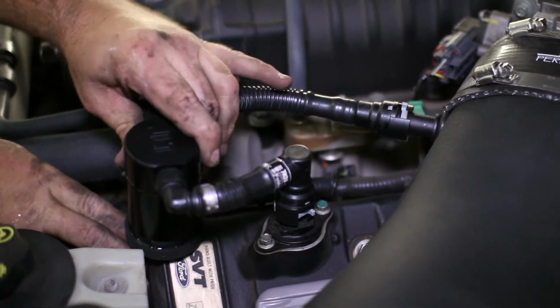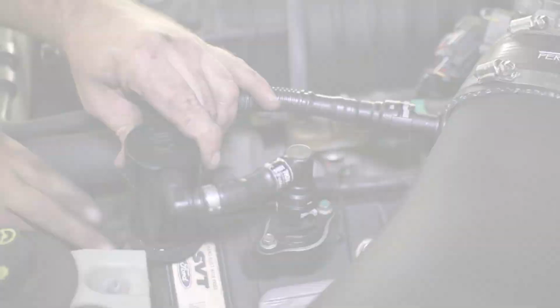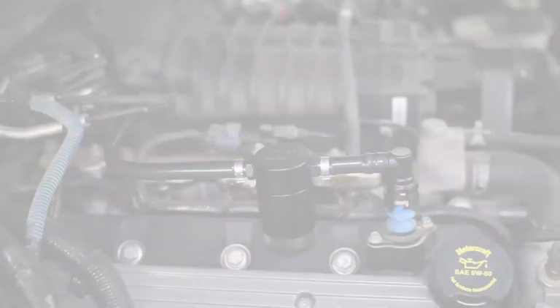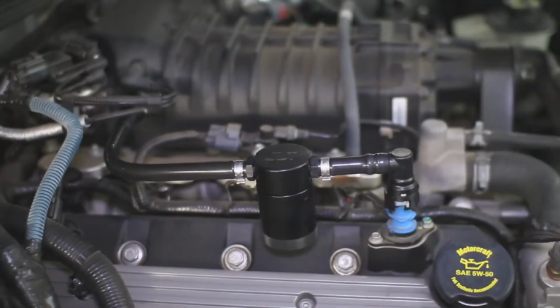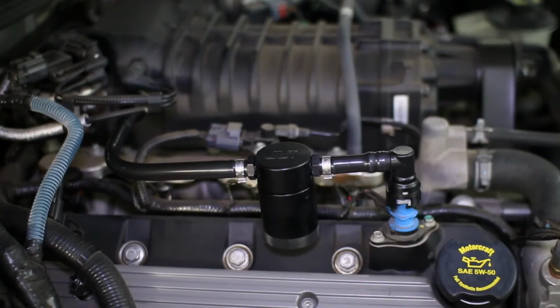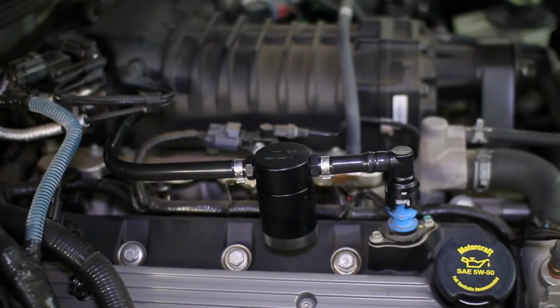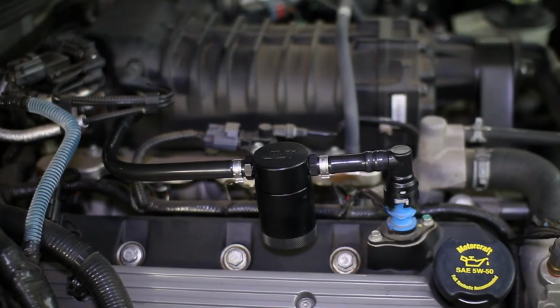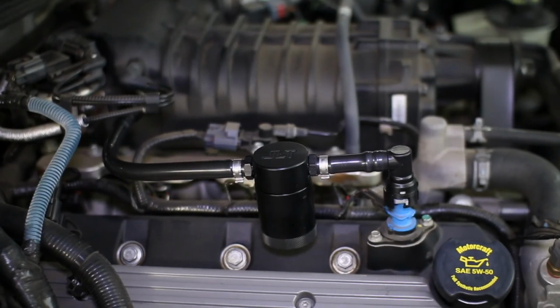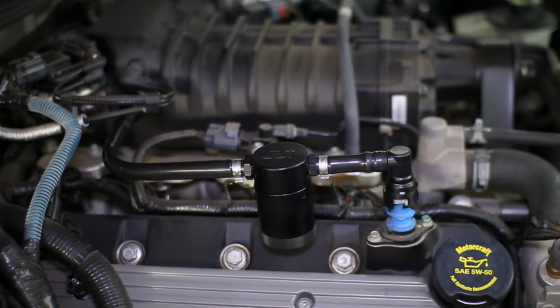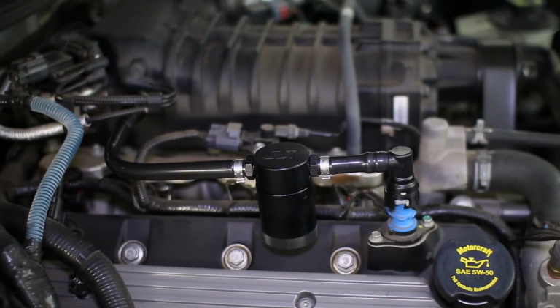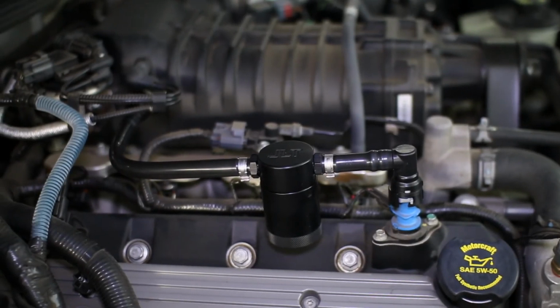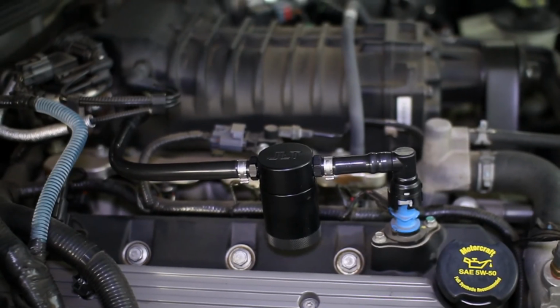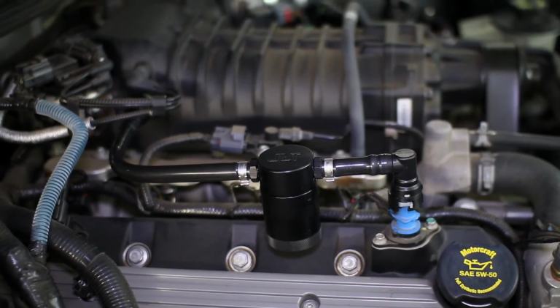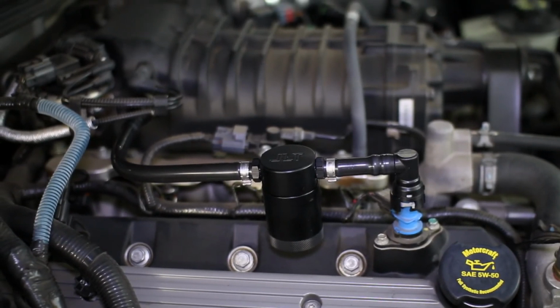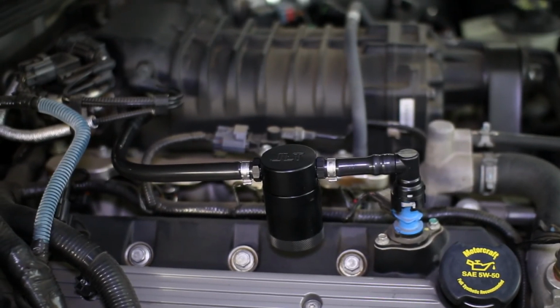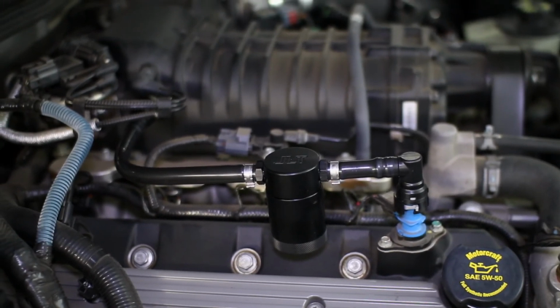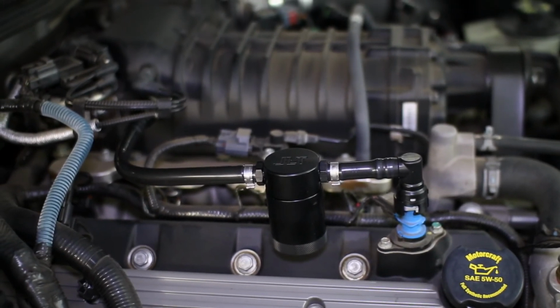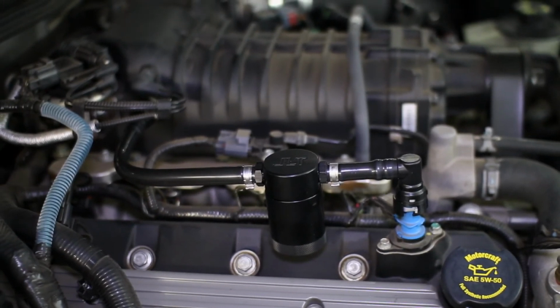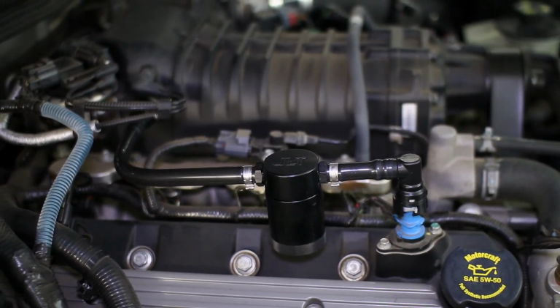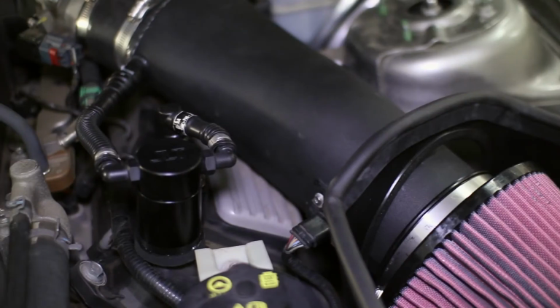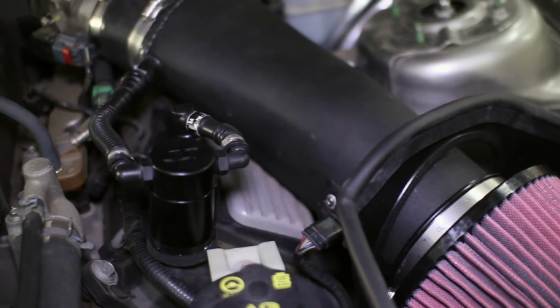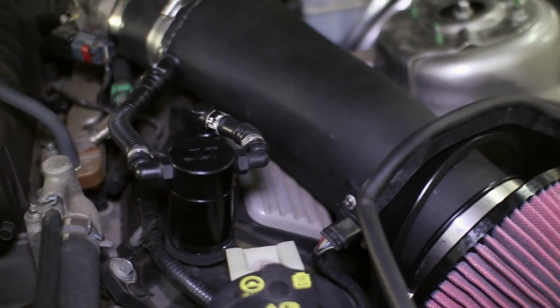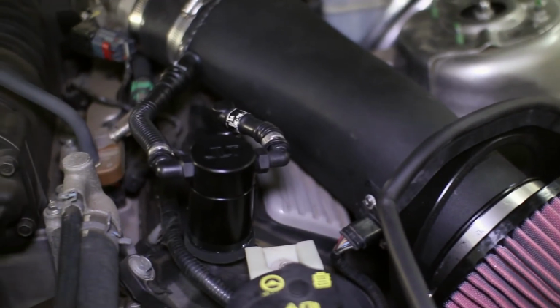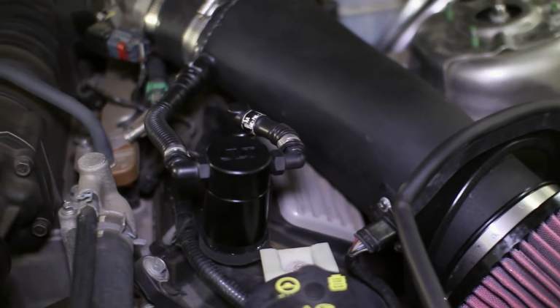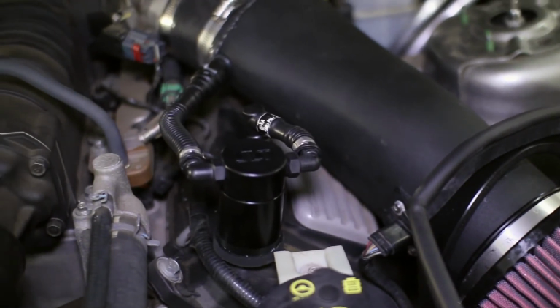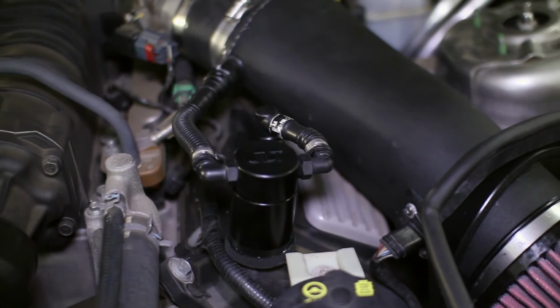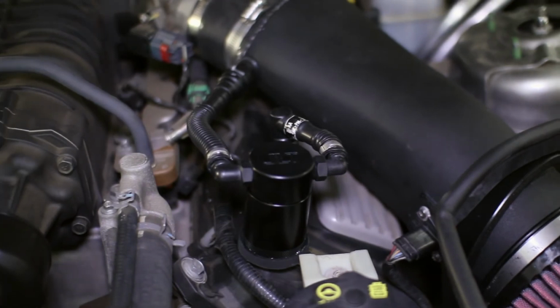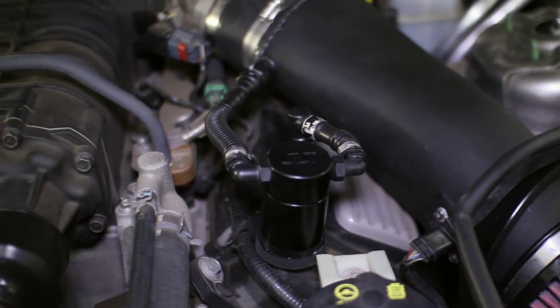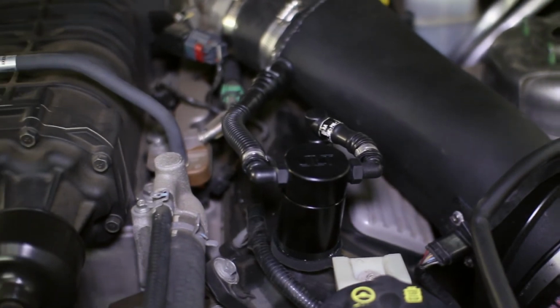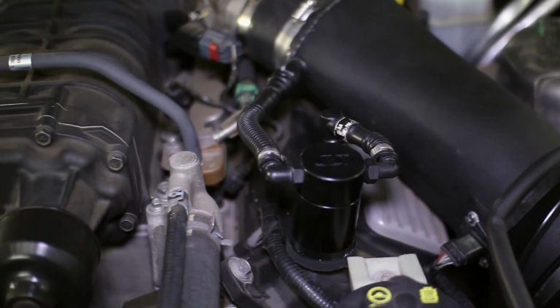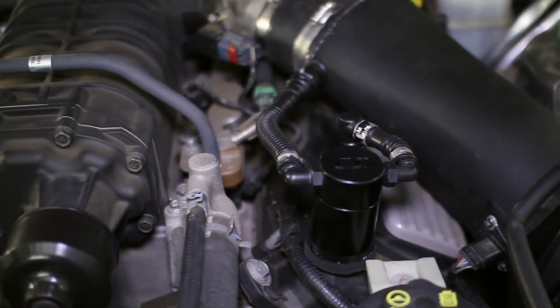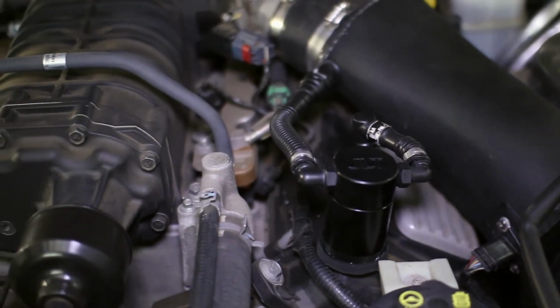Head on over to our website at Stage3Motorsports.com or click the link at the end of the video for all of your GT500 needs.